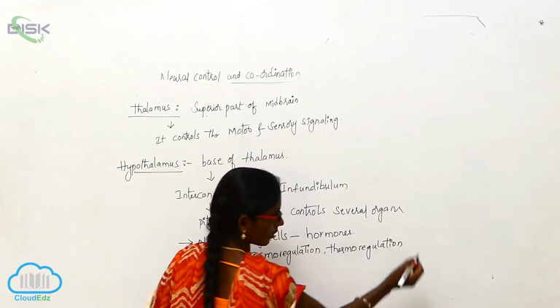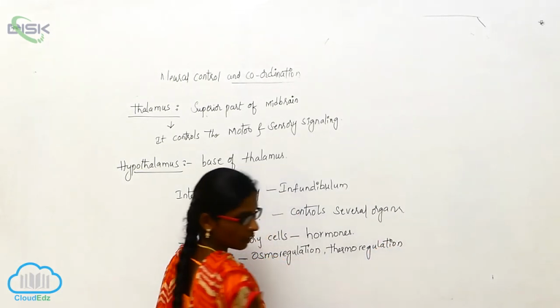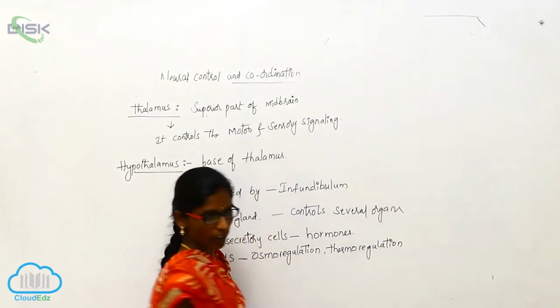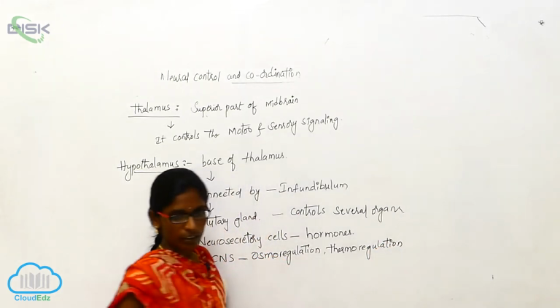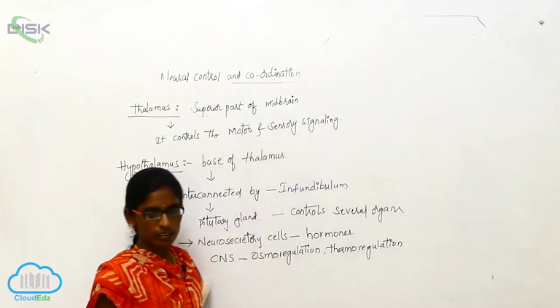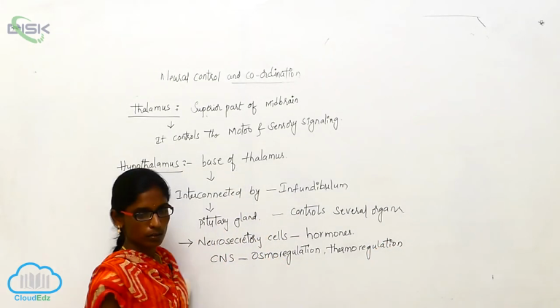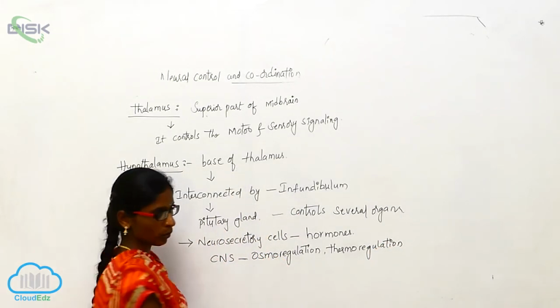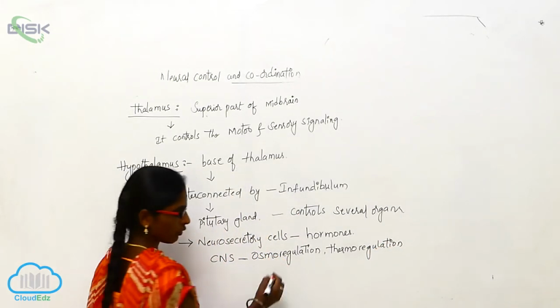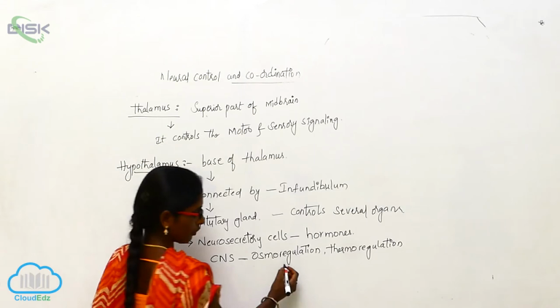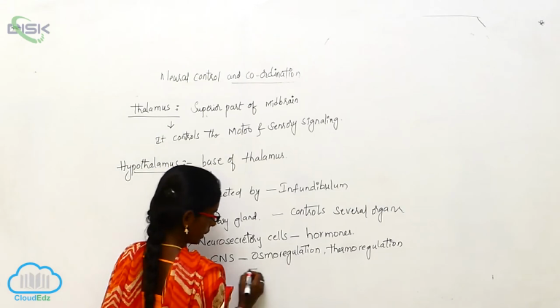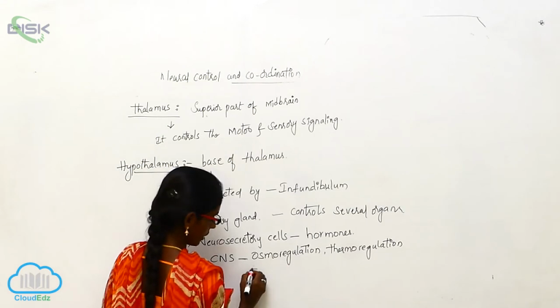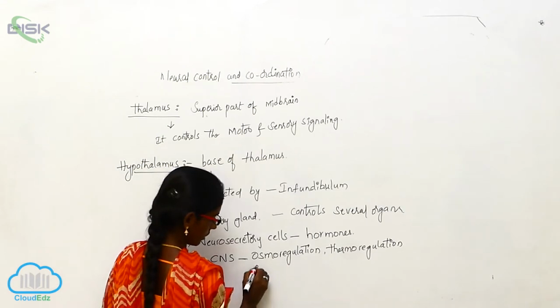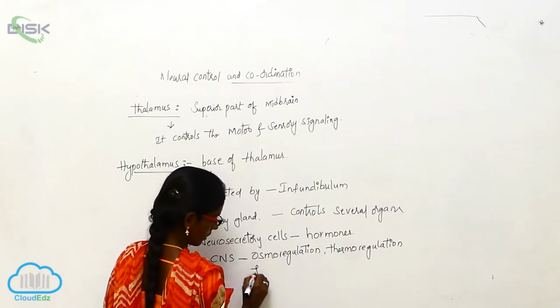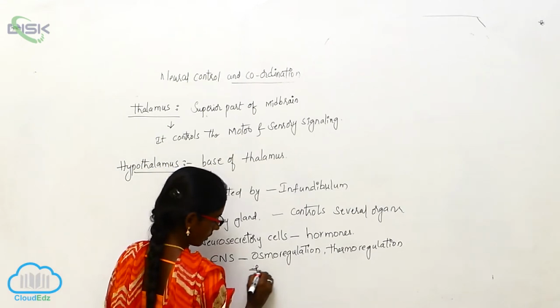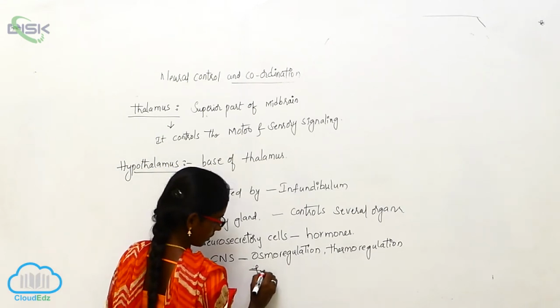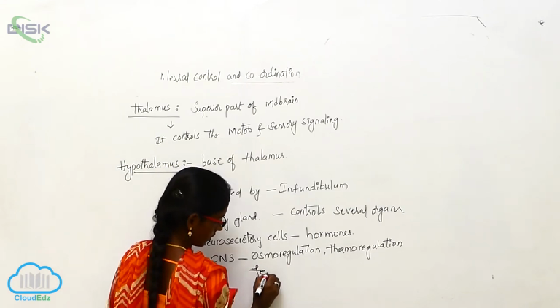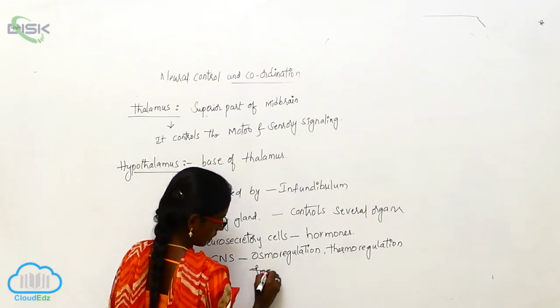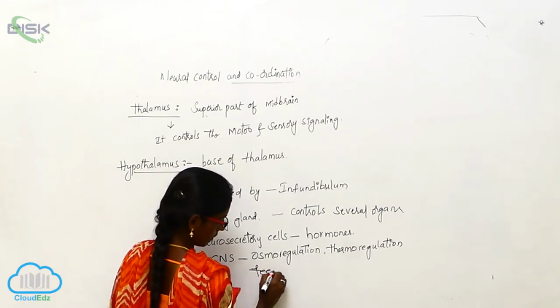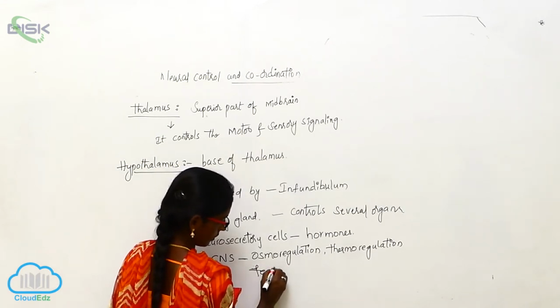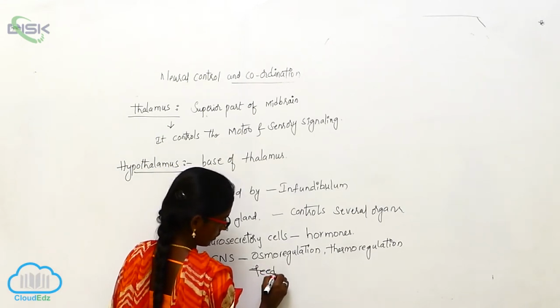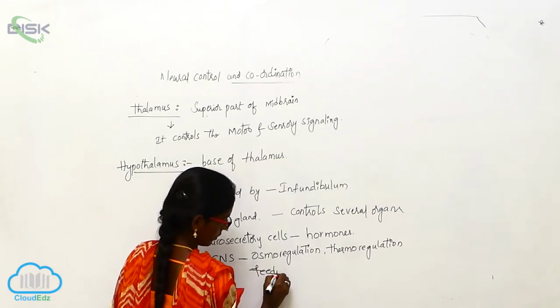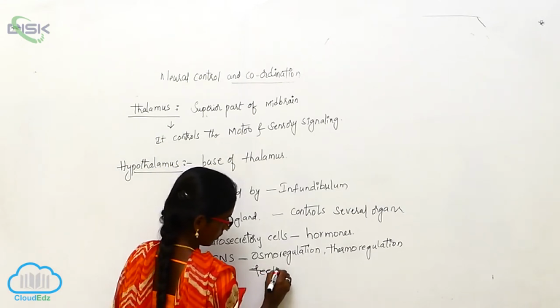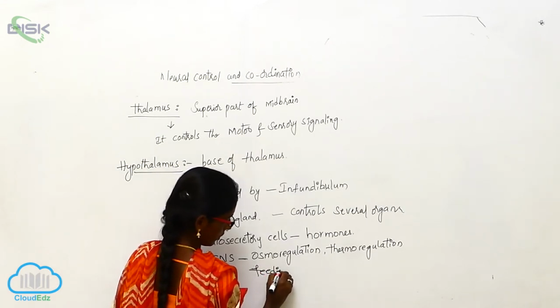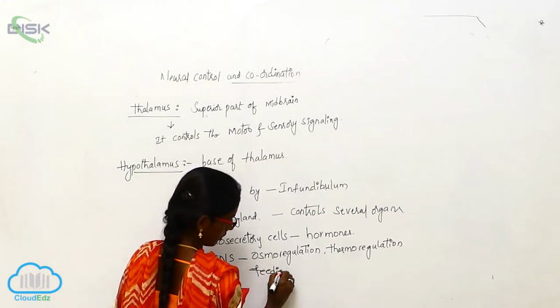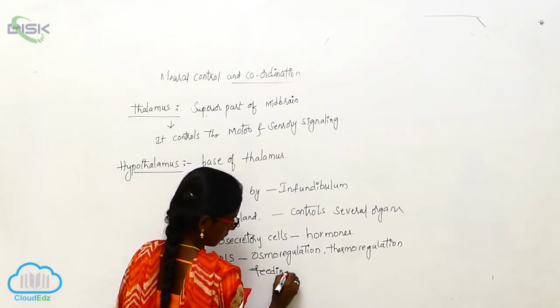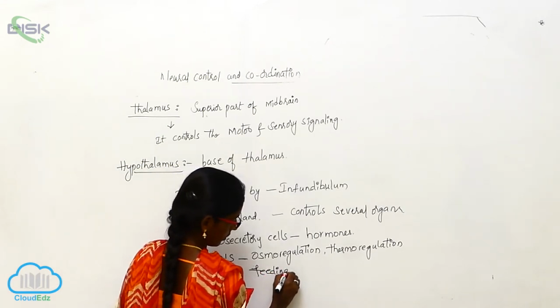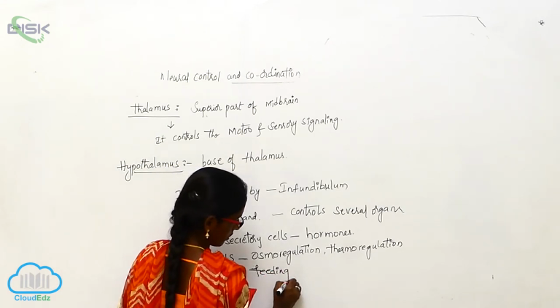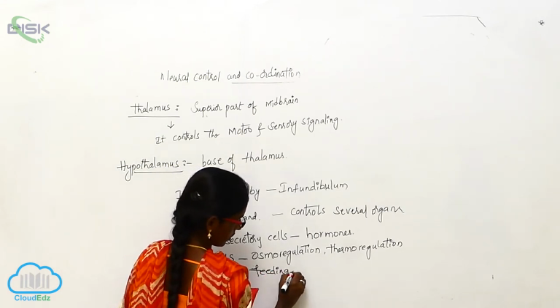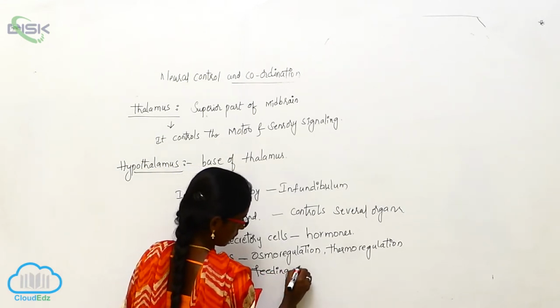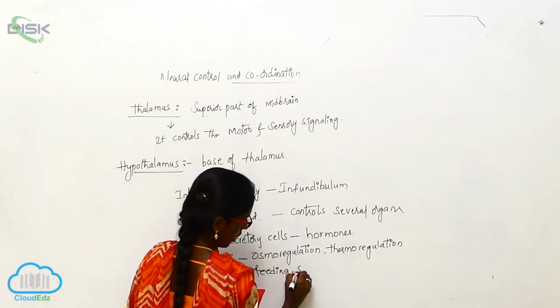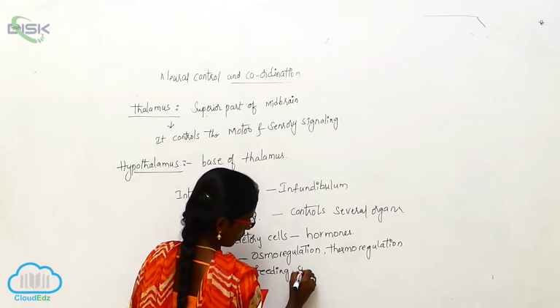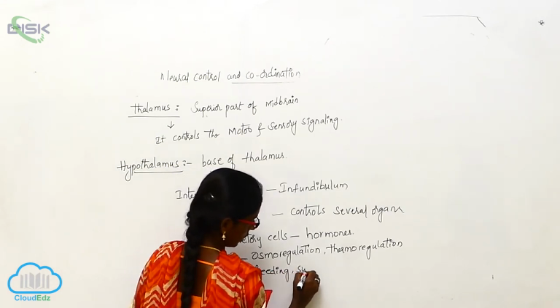It also controls feeding and swallowing.